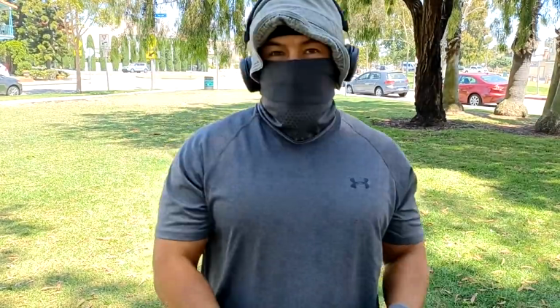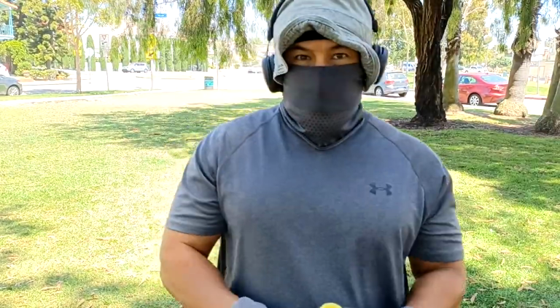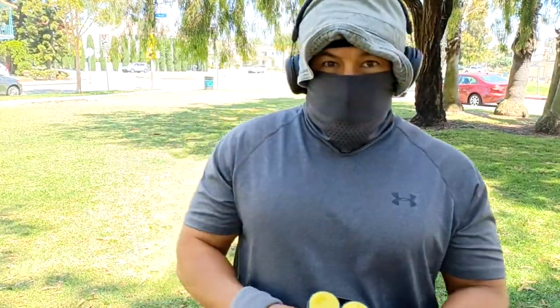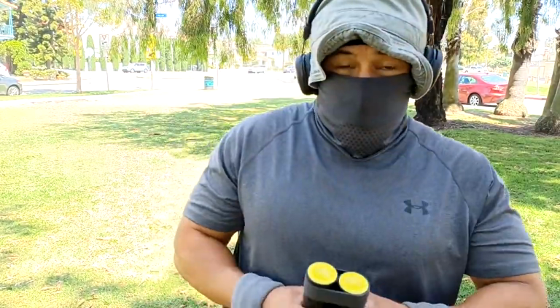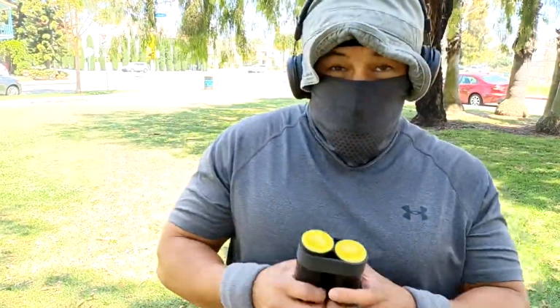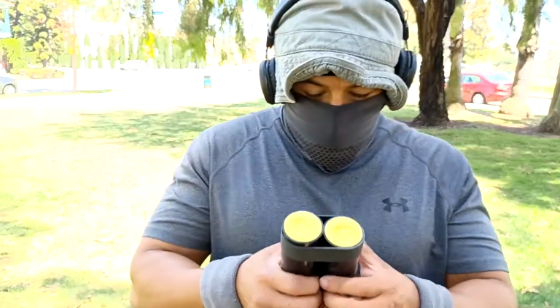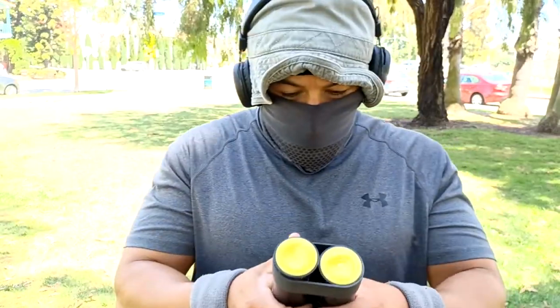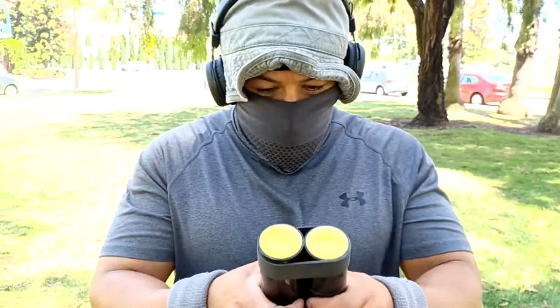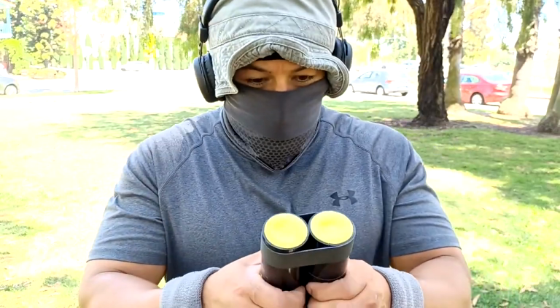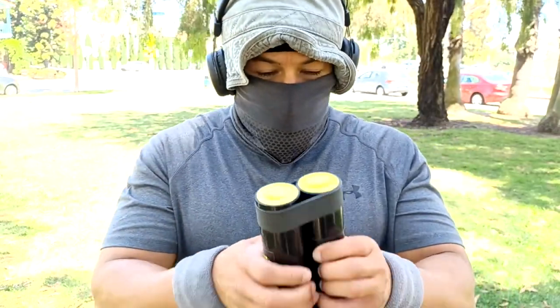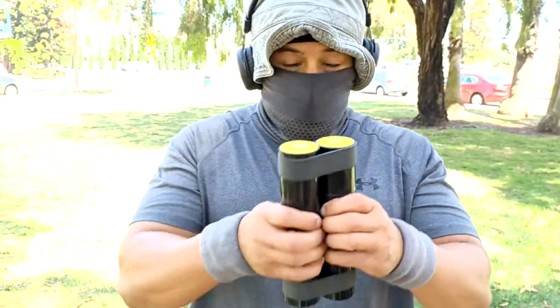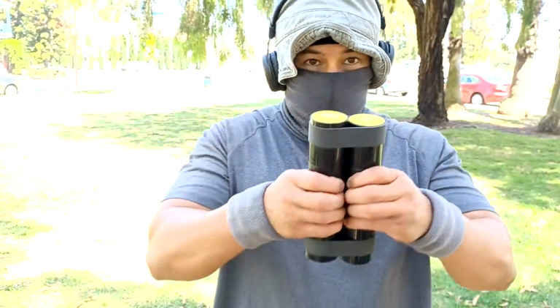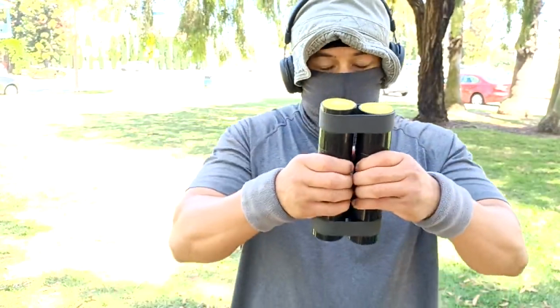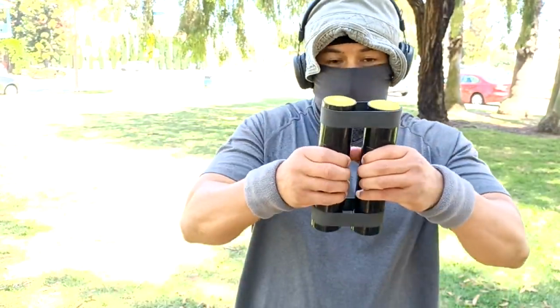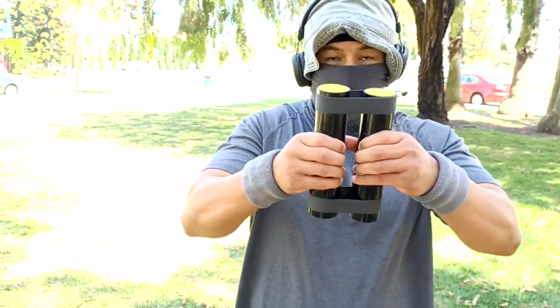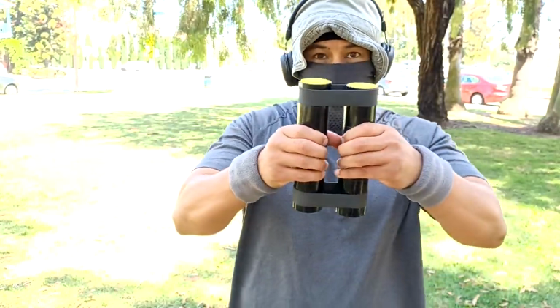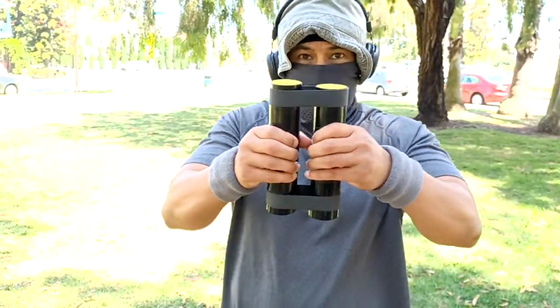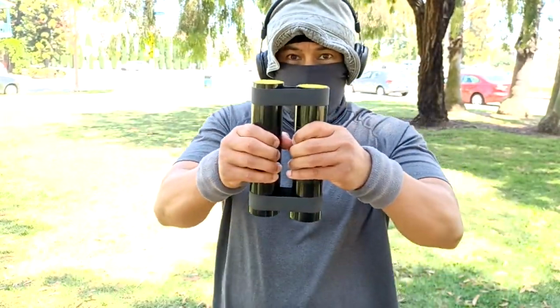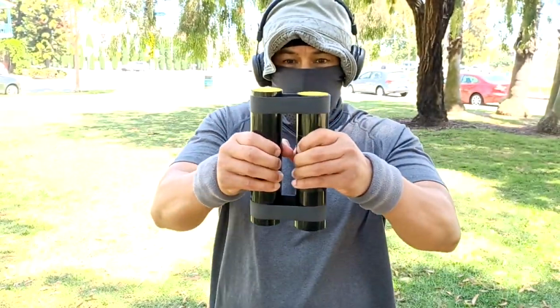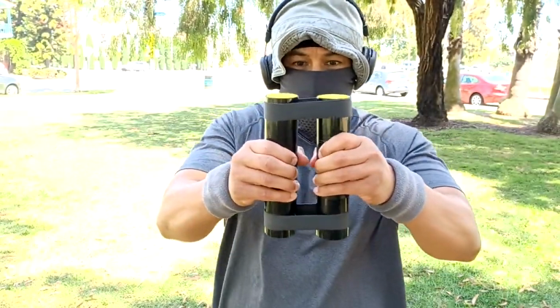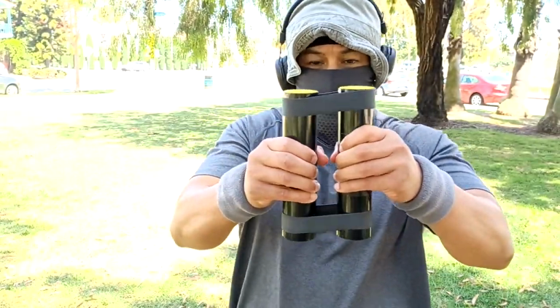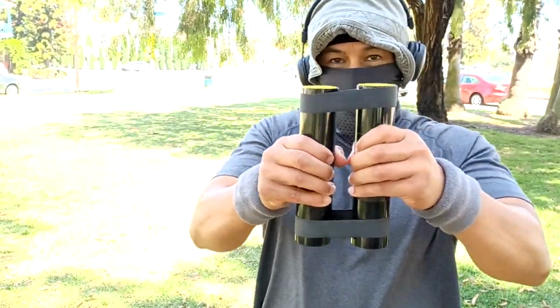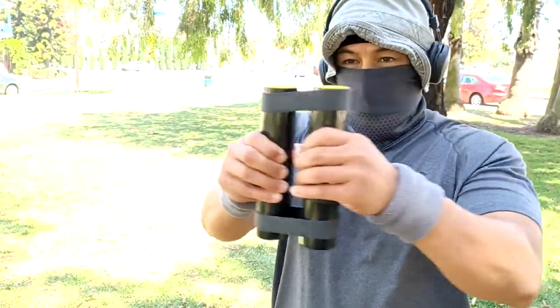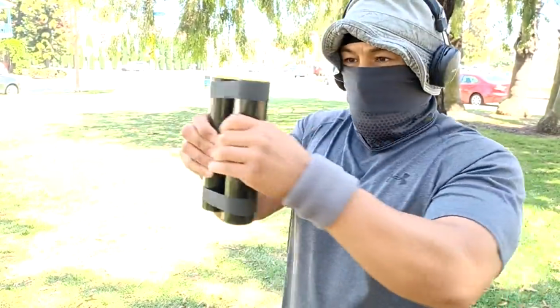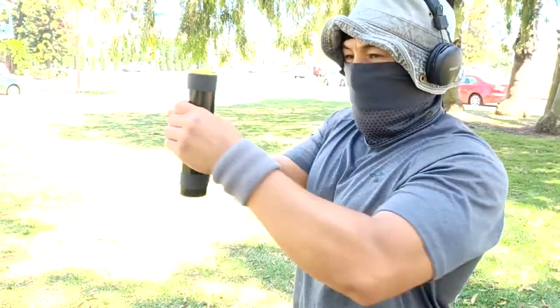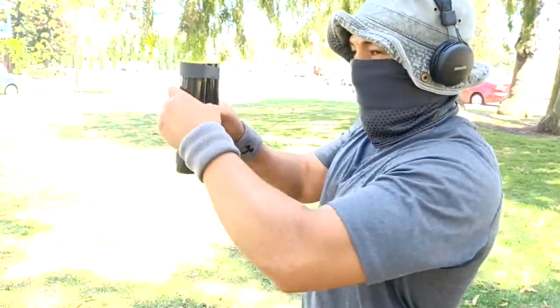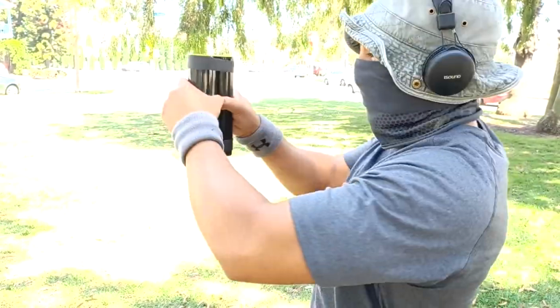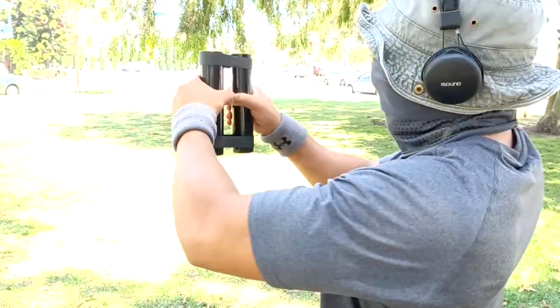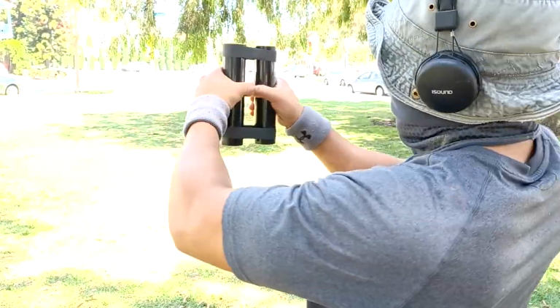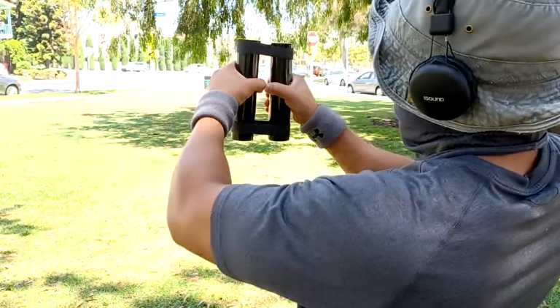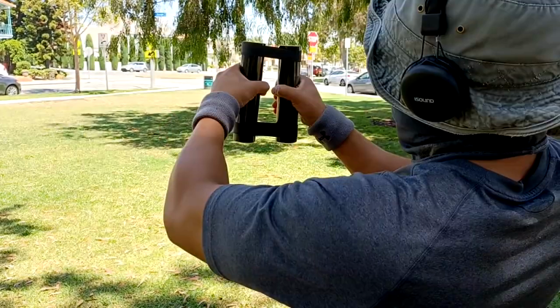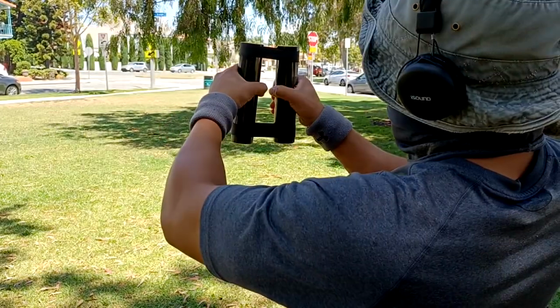I also interchange with my grips, so sometimes I'm holding like this. You gotta play around with it and see which one works for you.